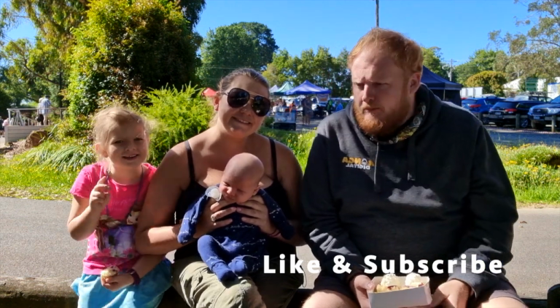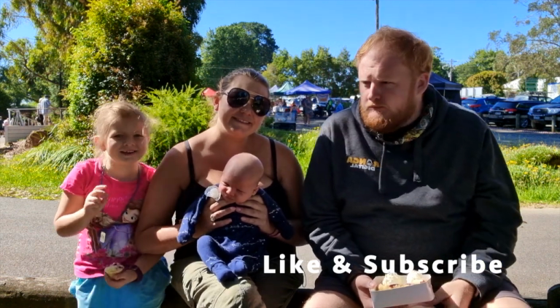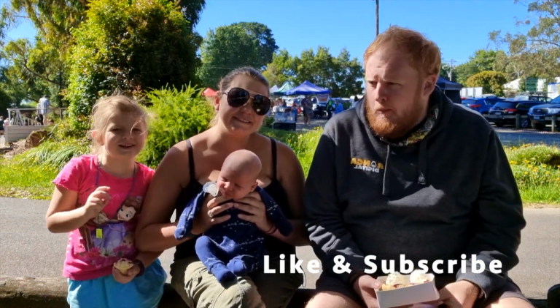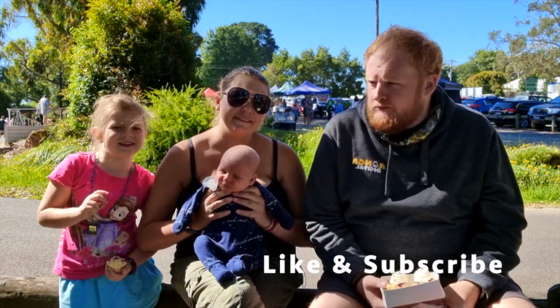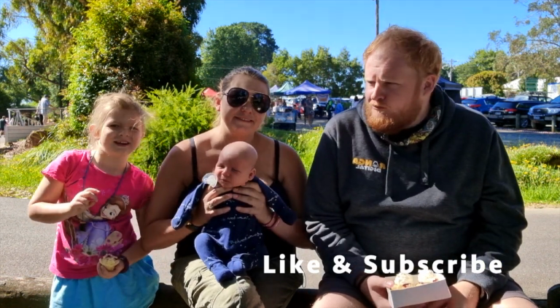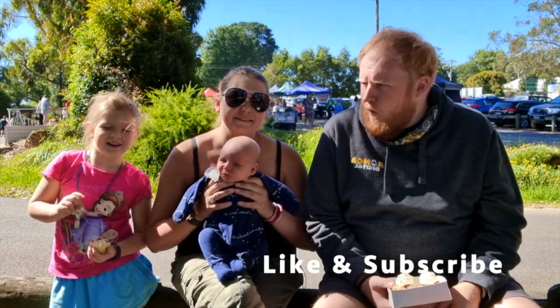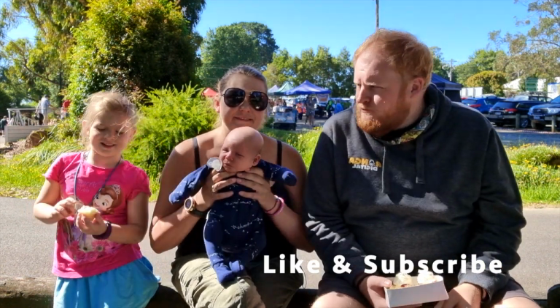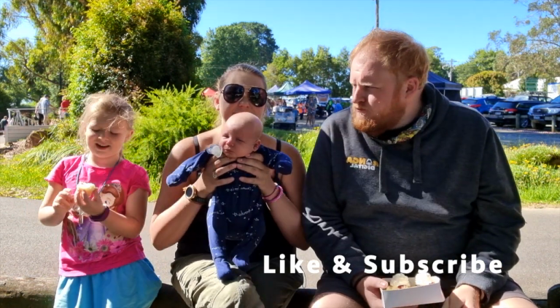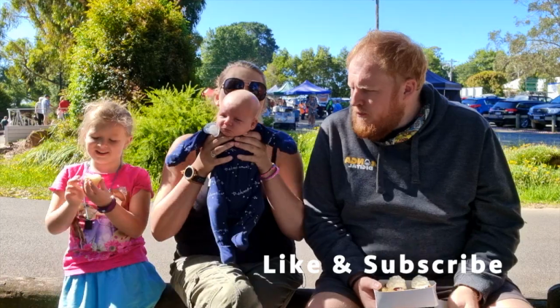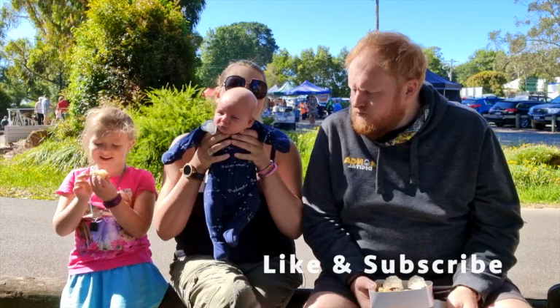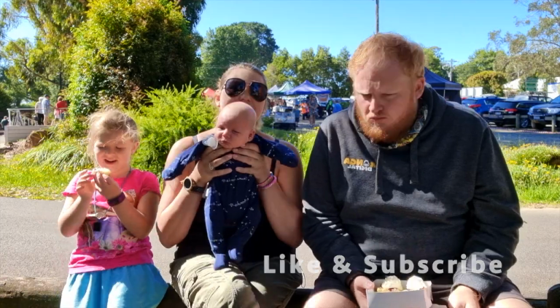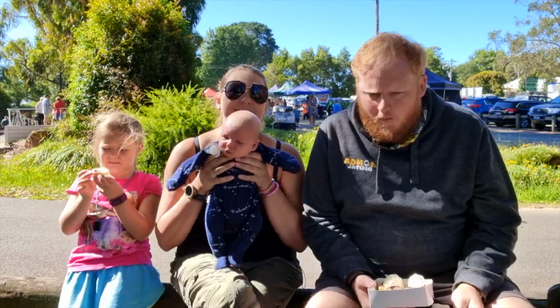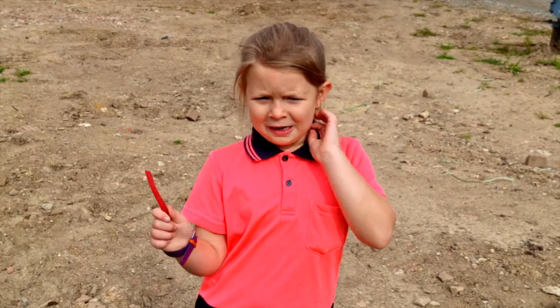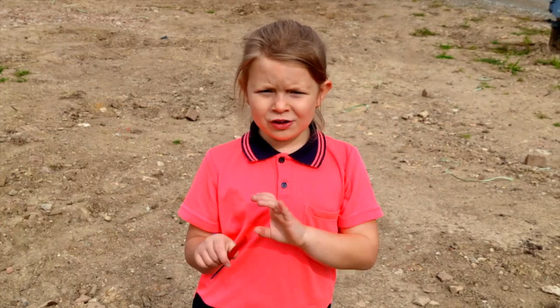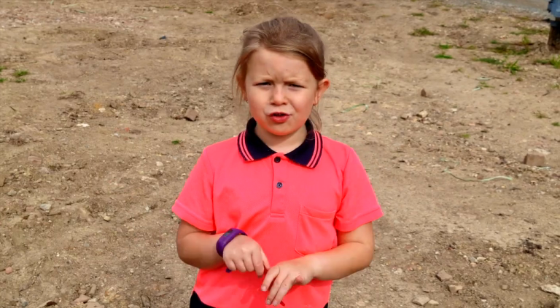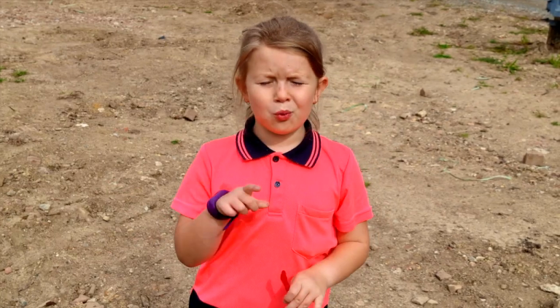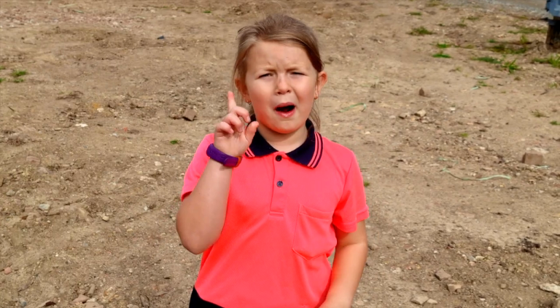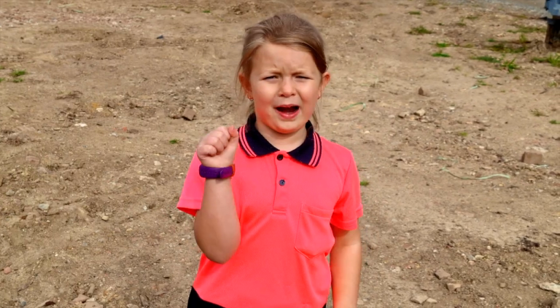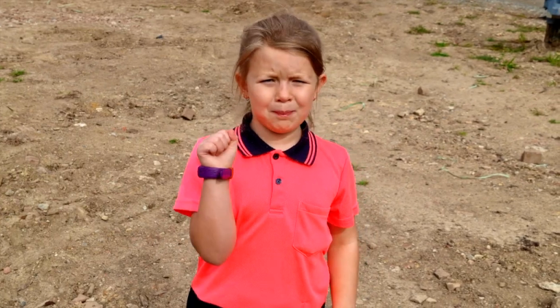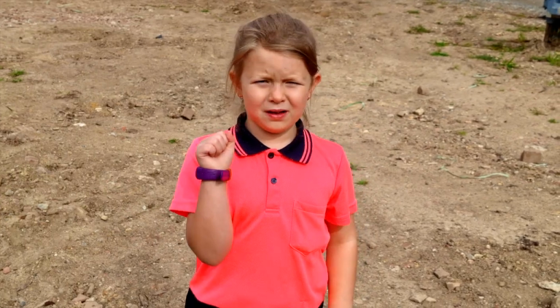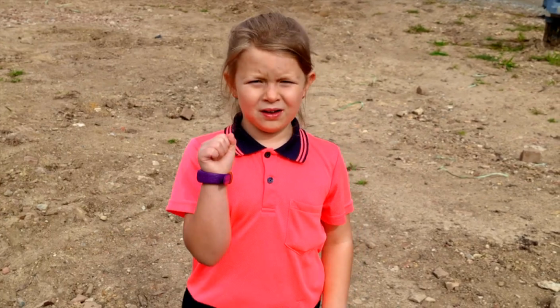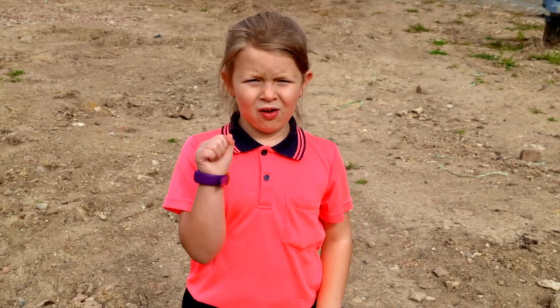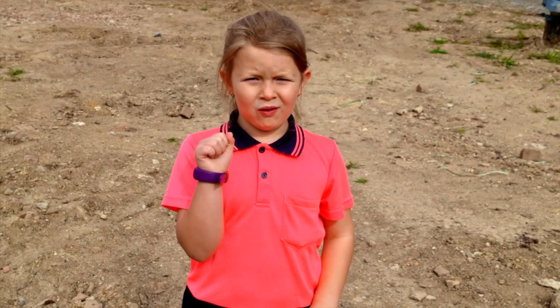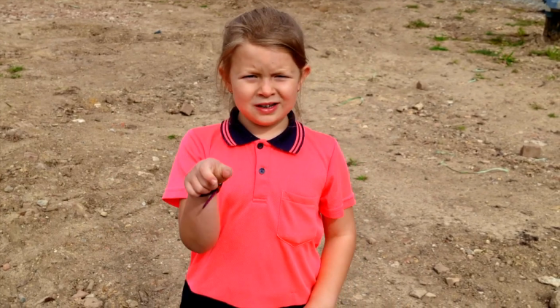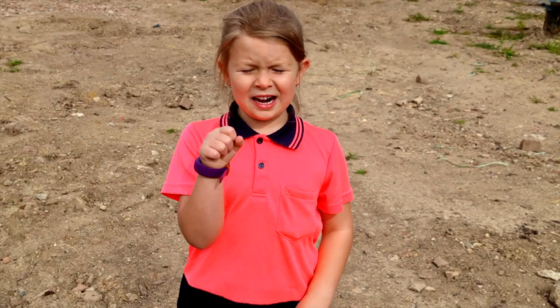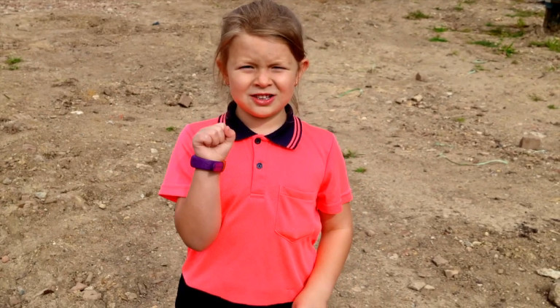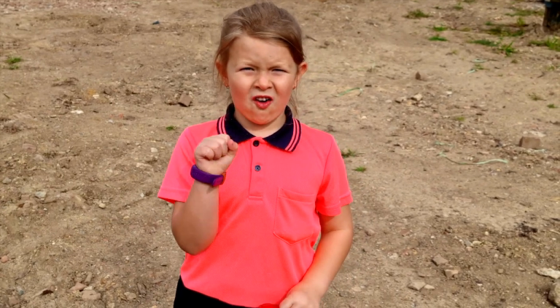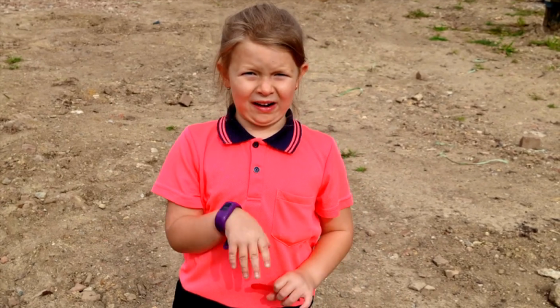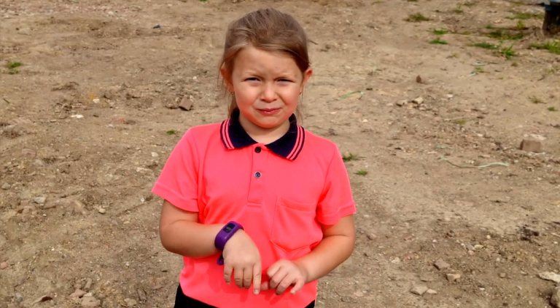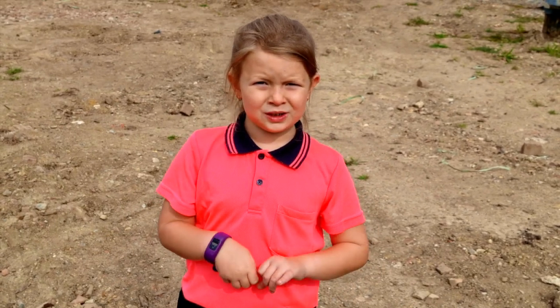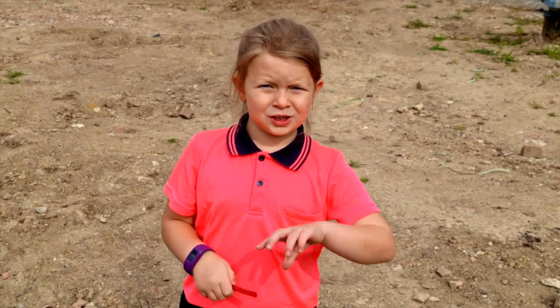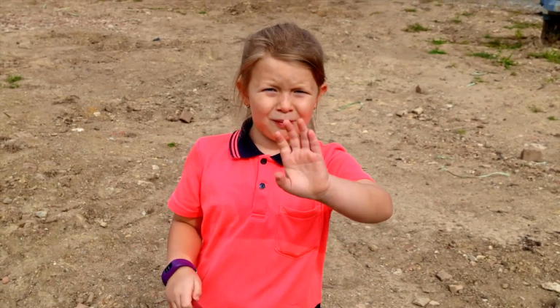That's it, dad. Please subscribe next time. Bye!